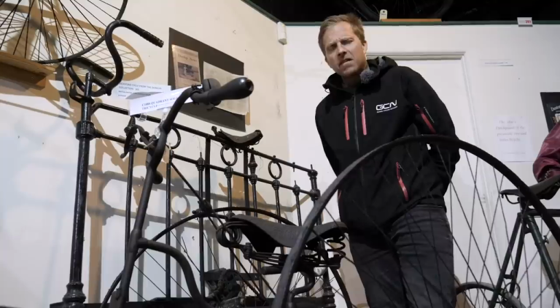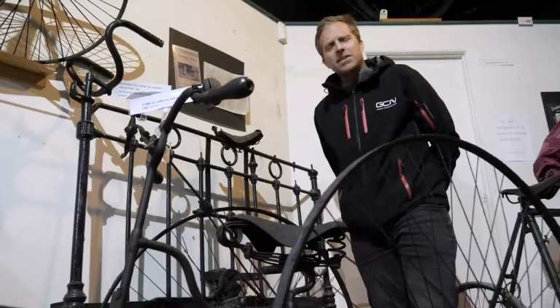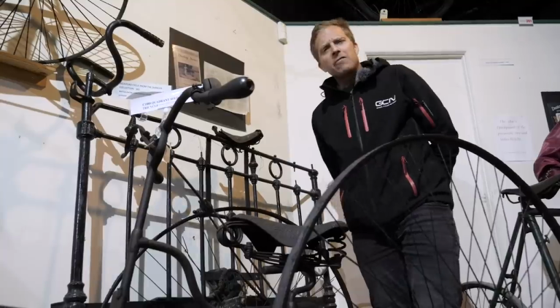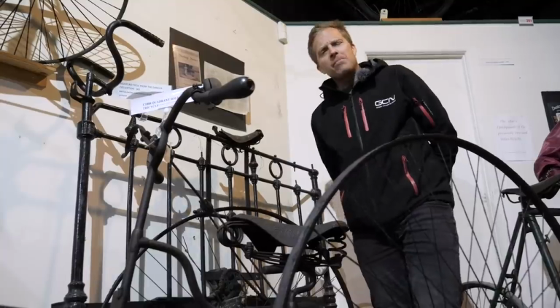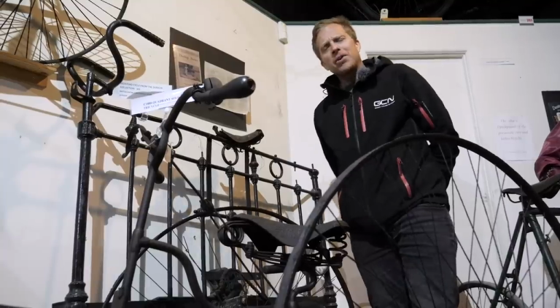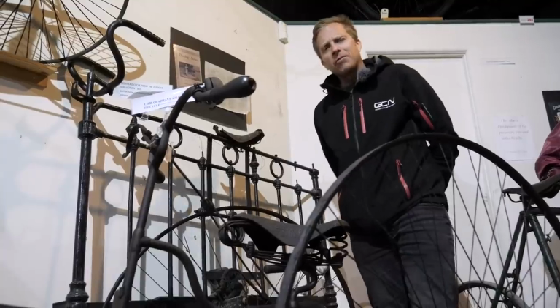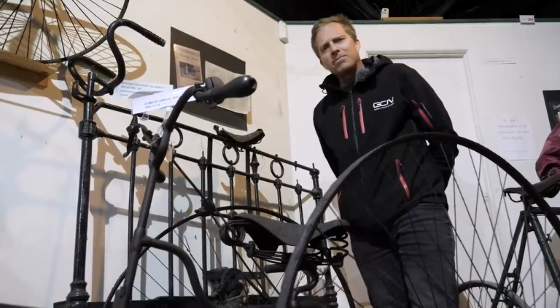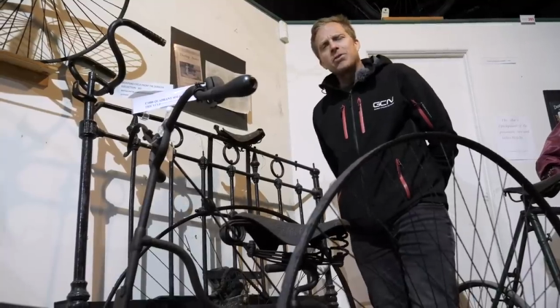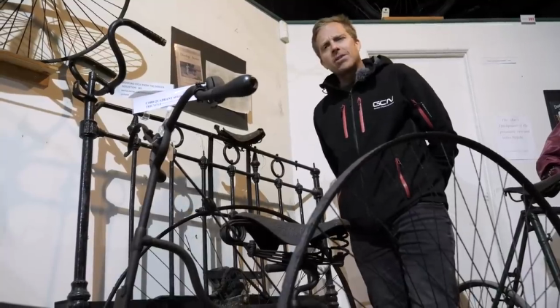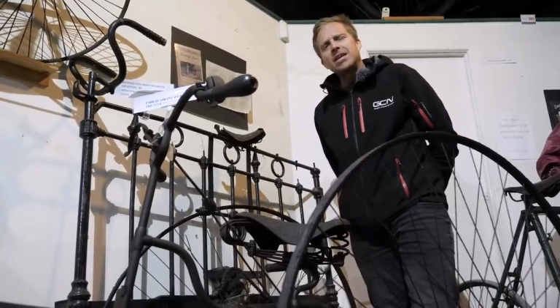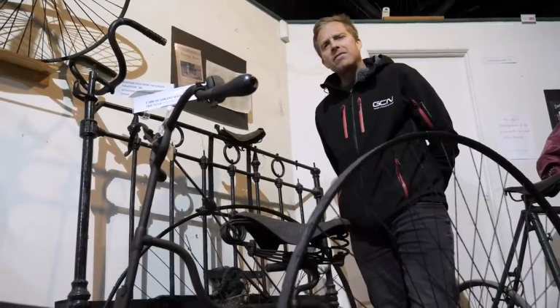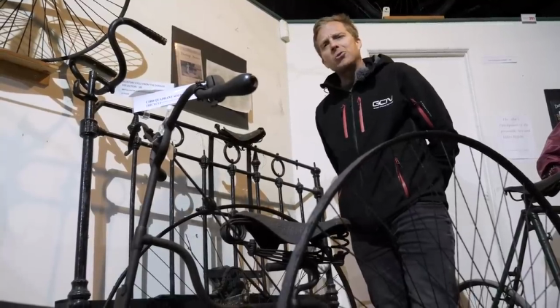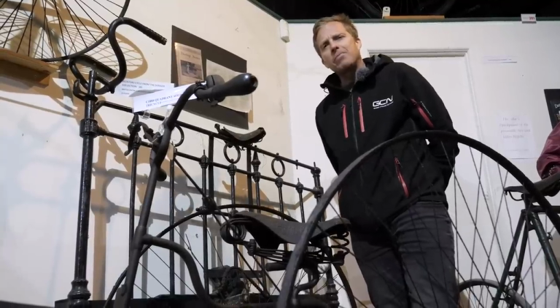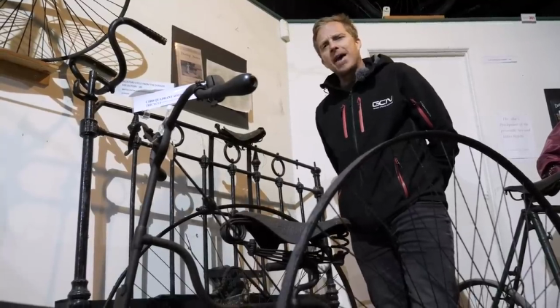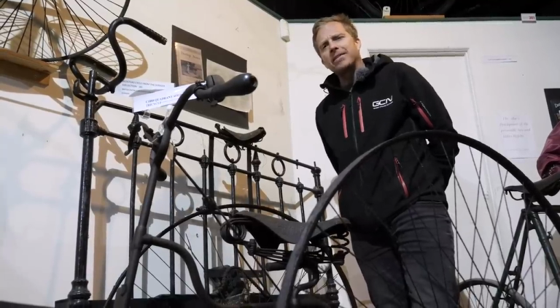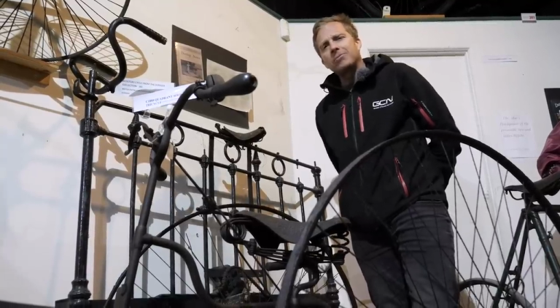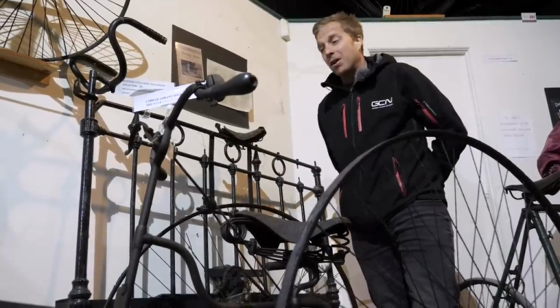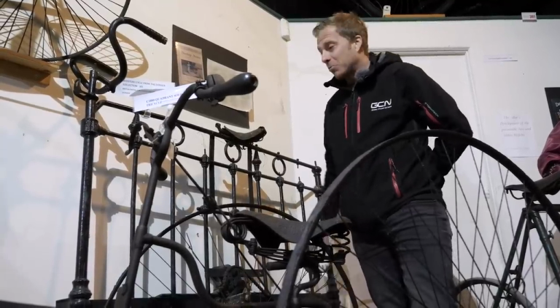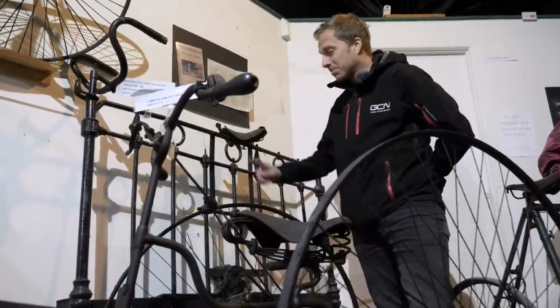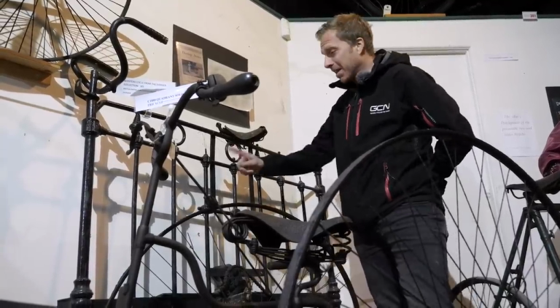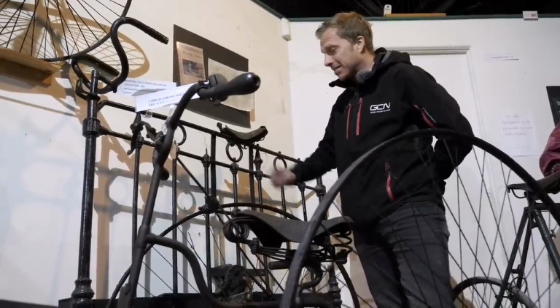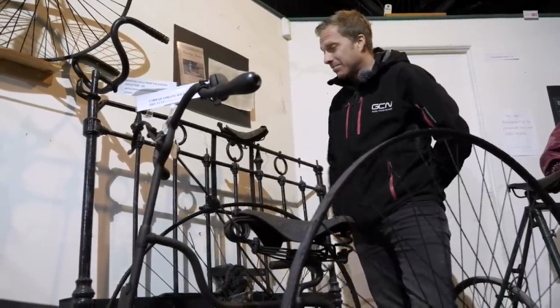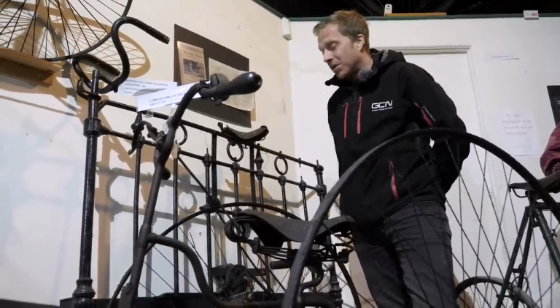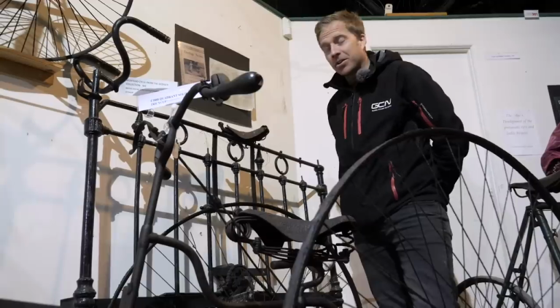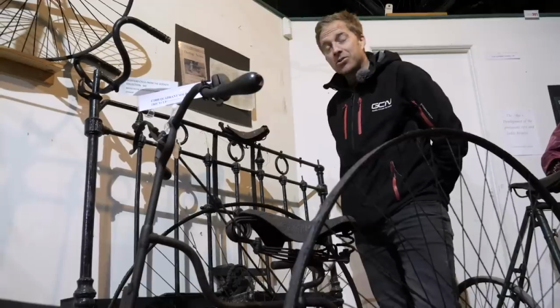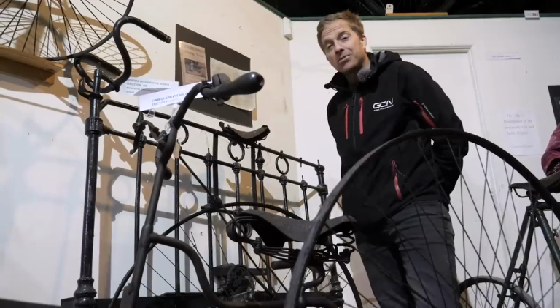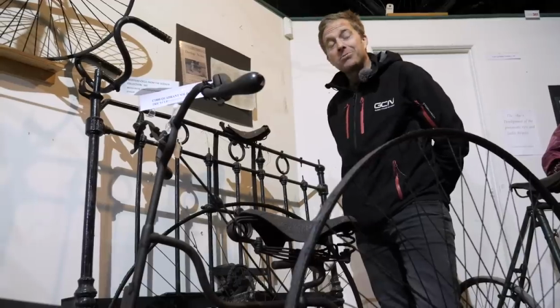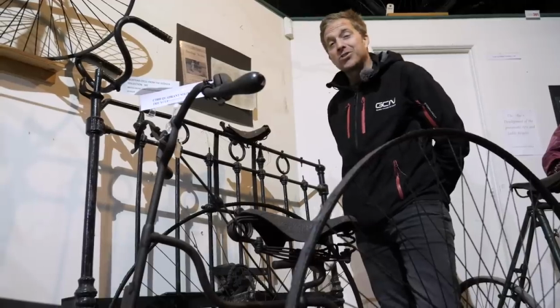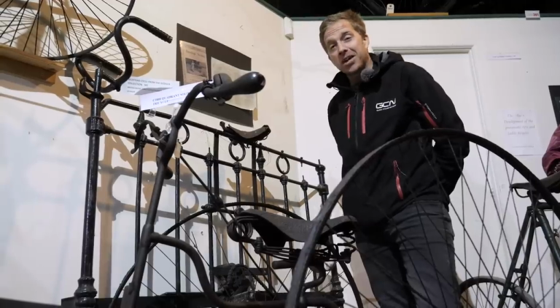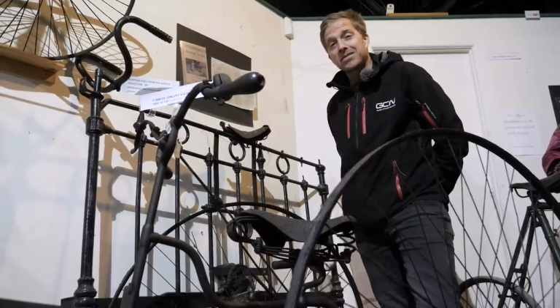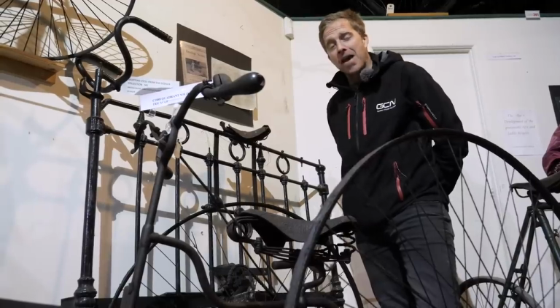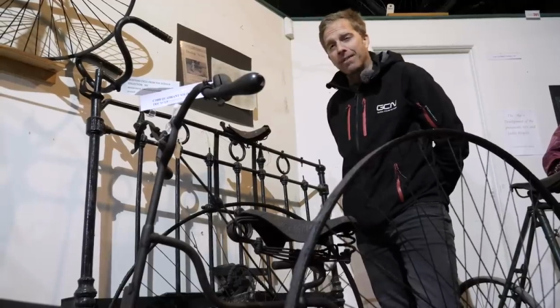Fancy going for a bike ride, but not leaving your bed? Well, with this Bedstead bike, you can do just that.